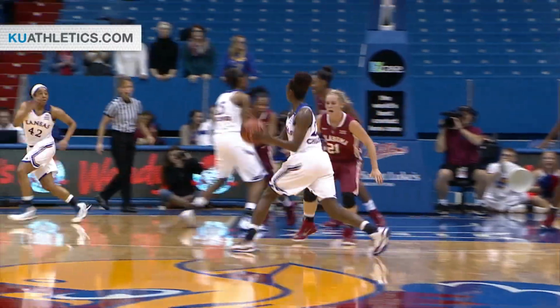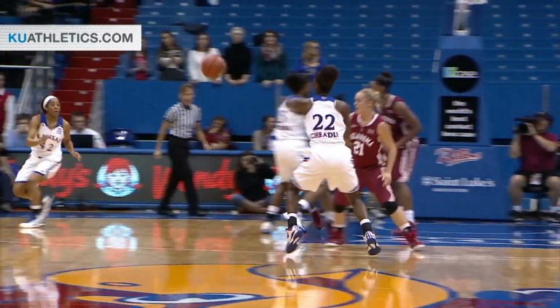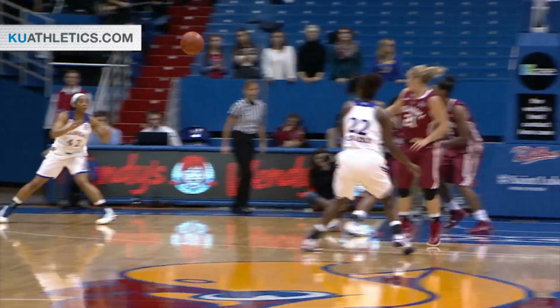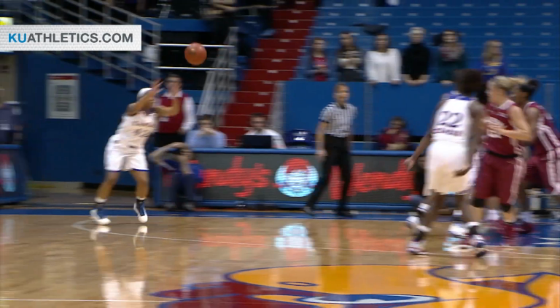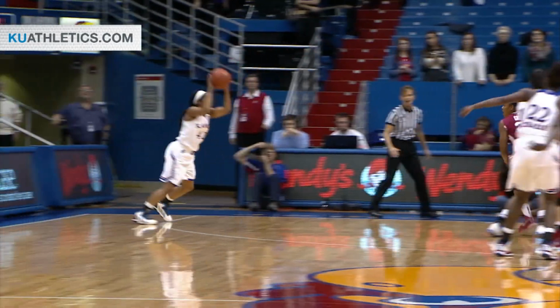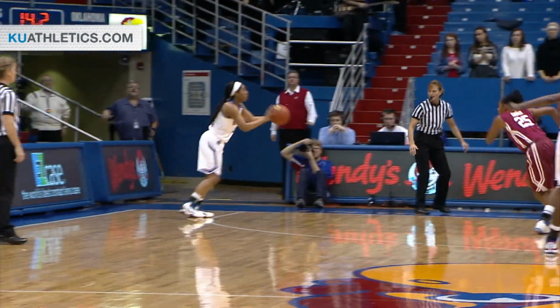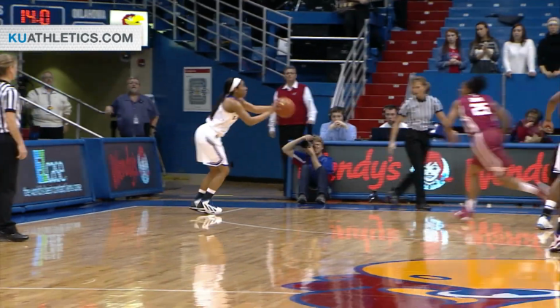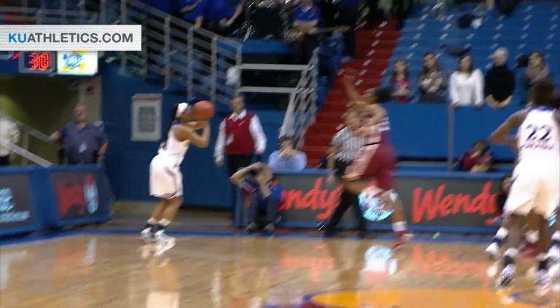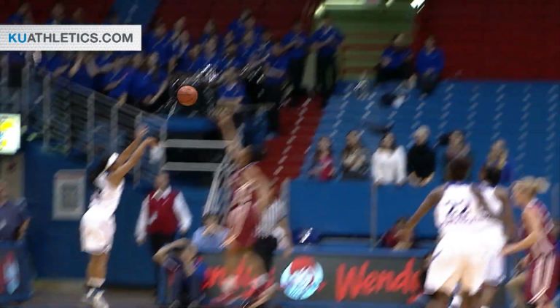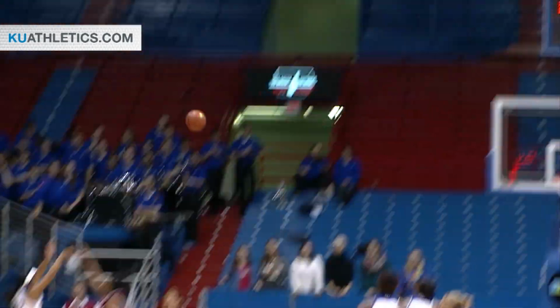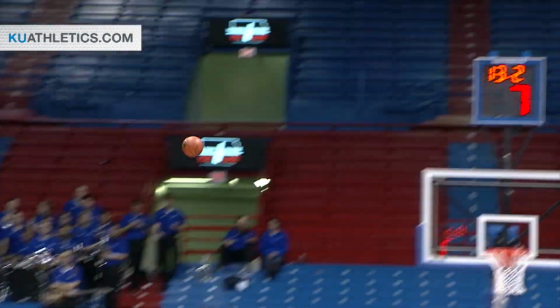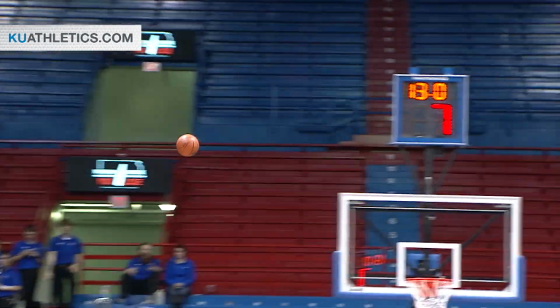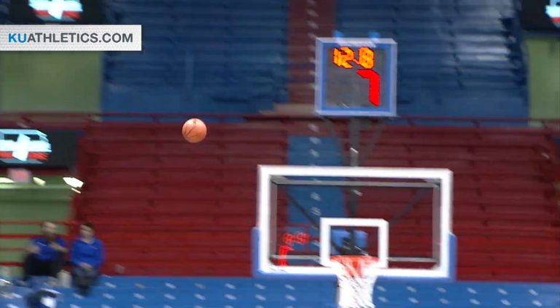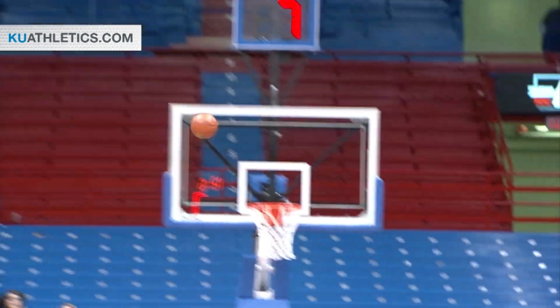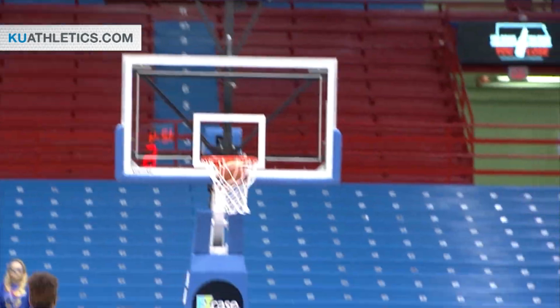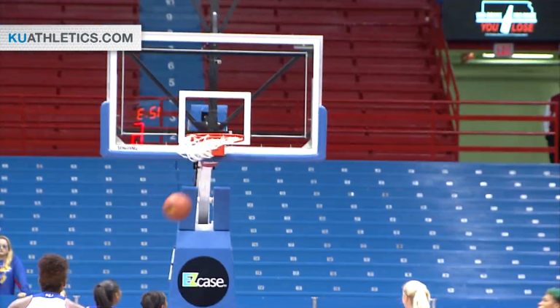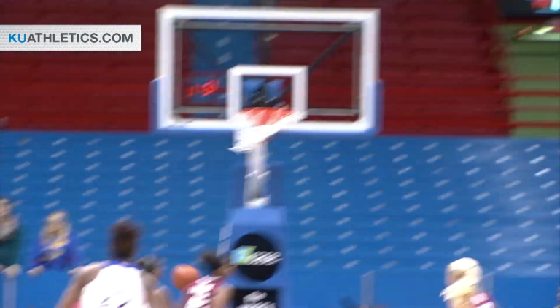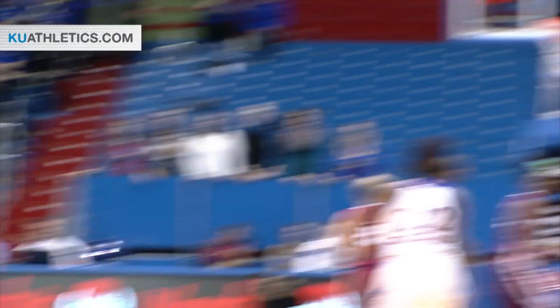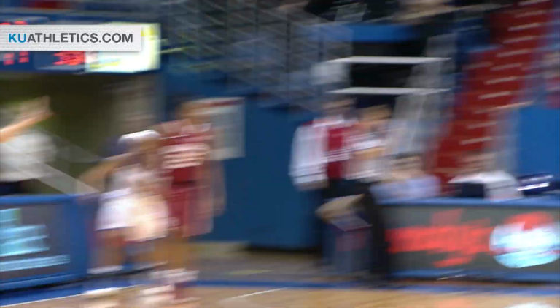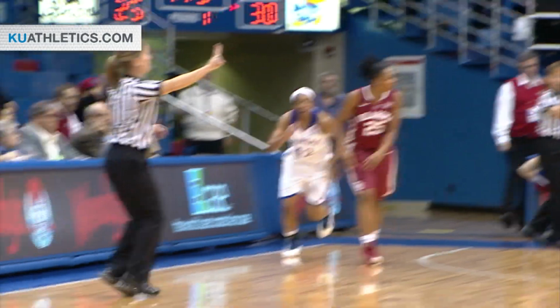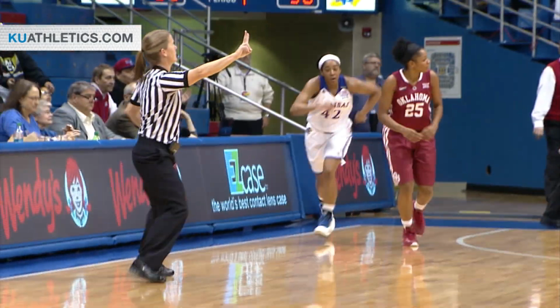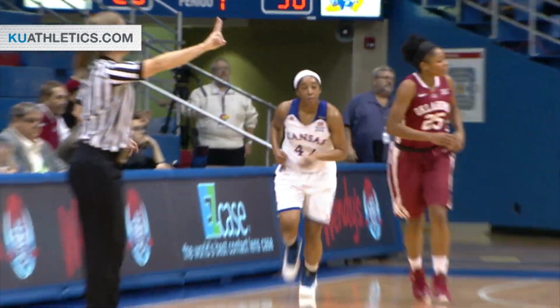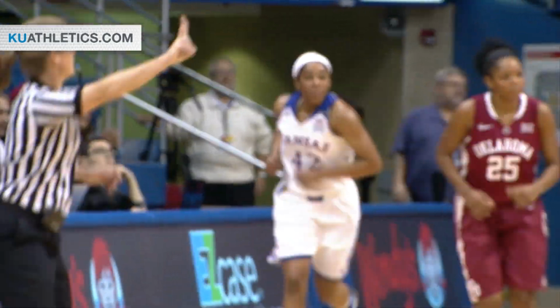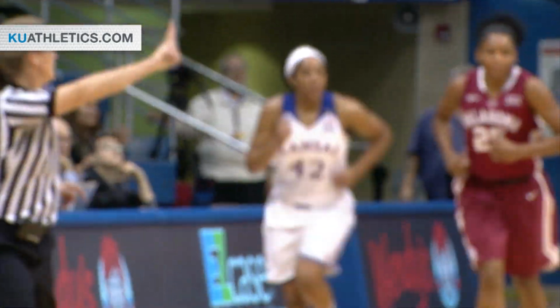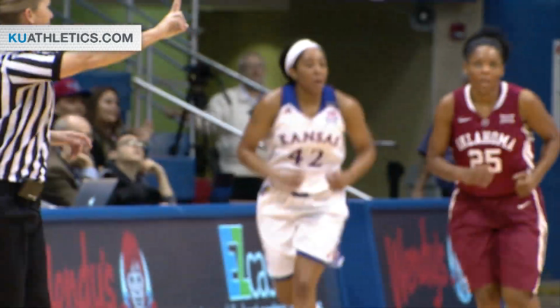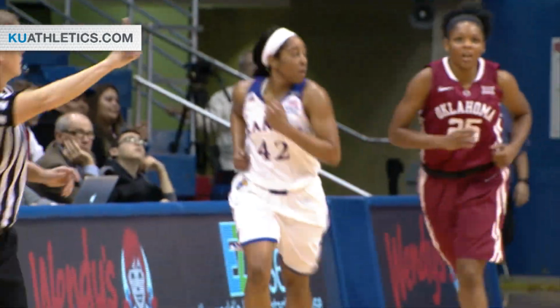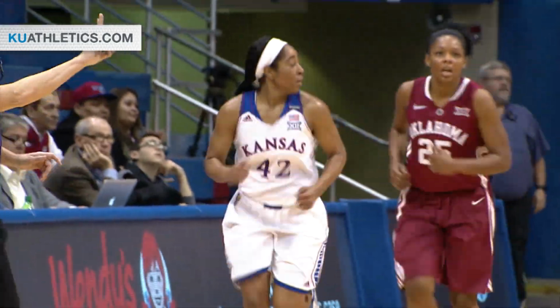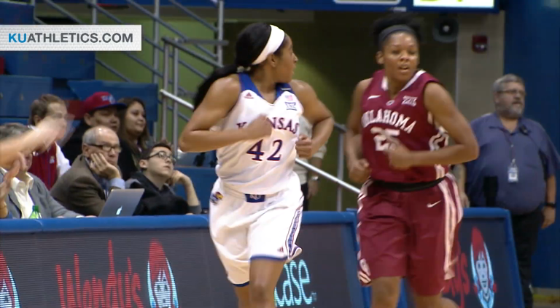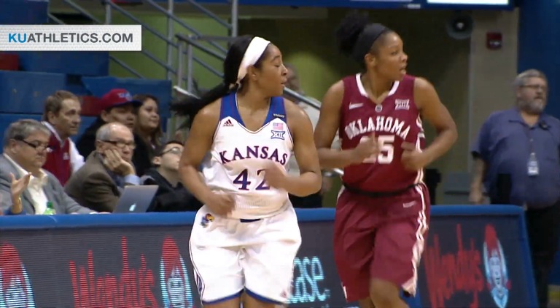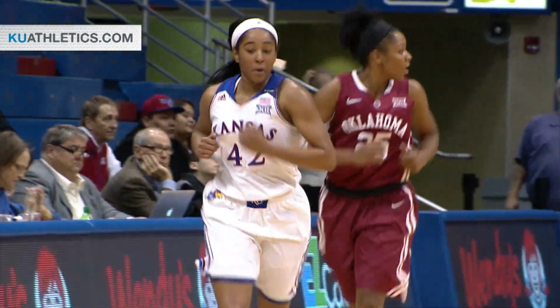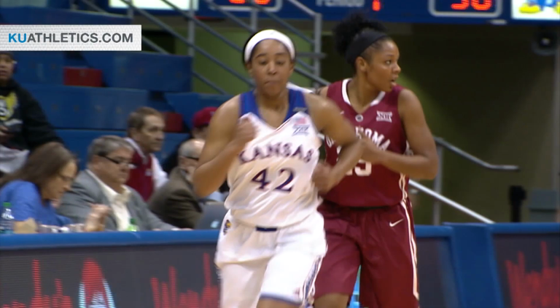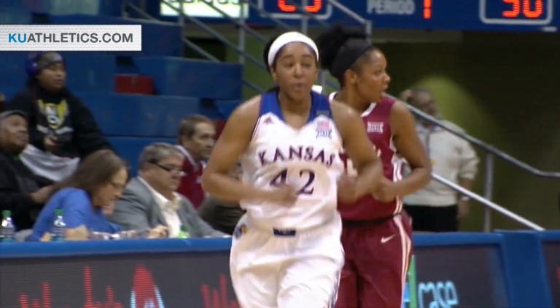Boyd on the dribble, goes baseline near side, goes up strong with the left hand — up and good. 16 to go in the half, eight to go on the shot clock. Up and good — two-pointer from the near corner by Natalie Knight.